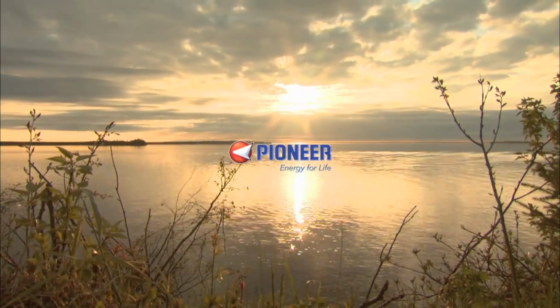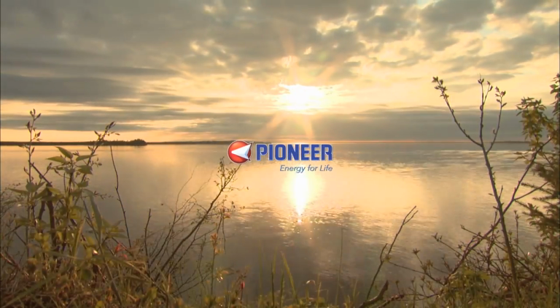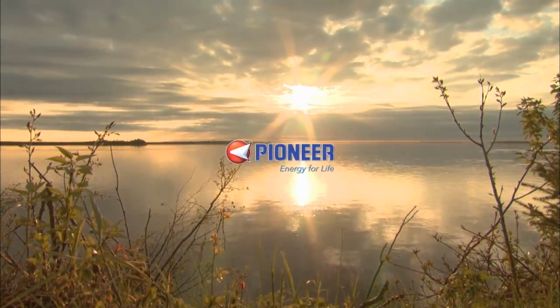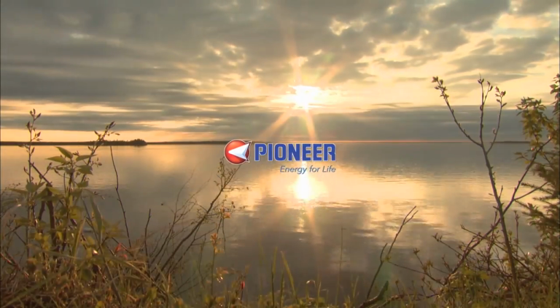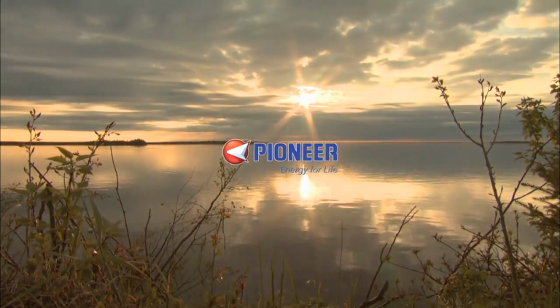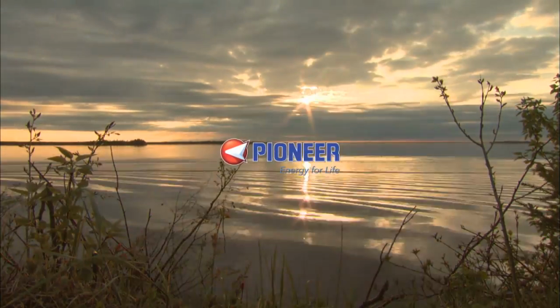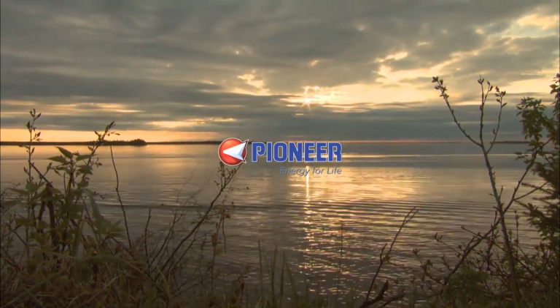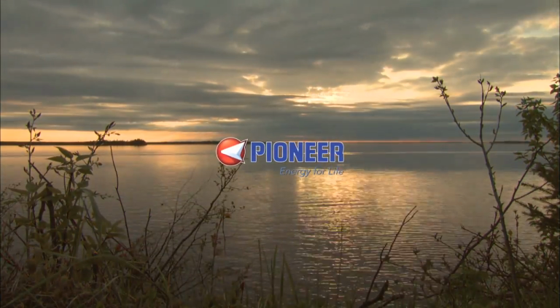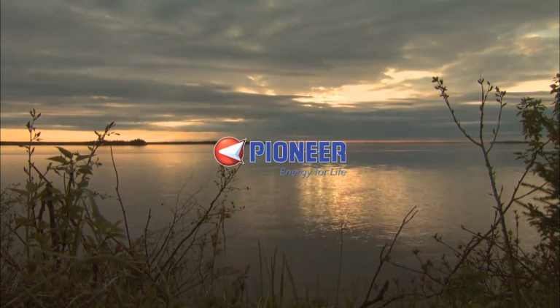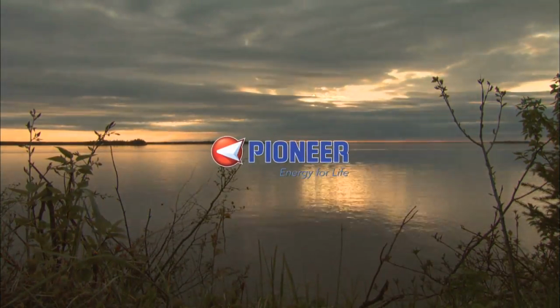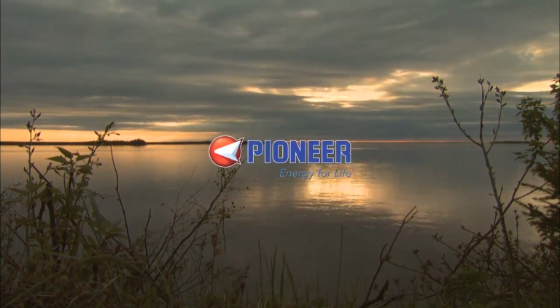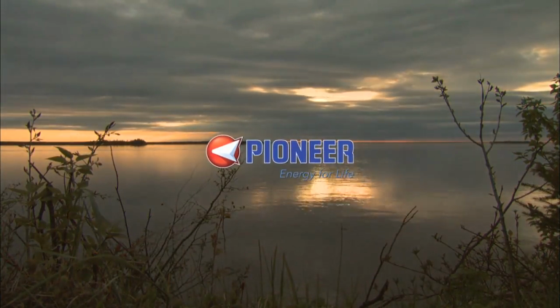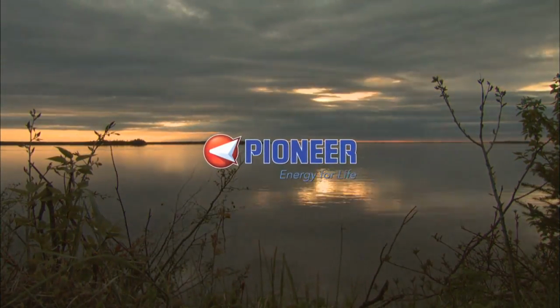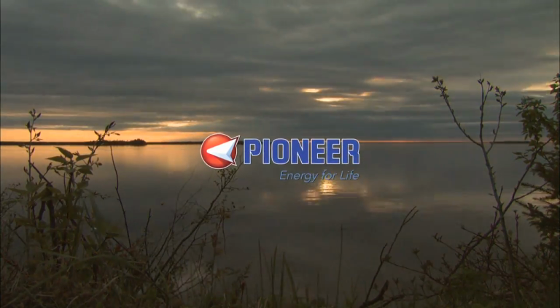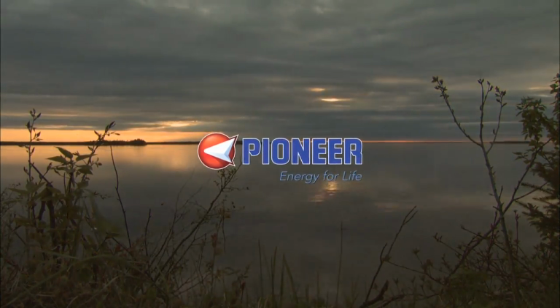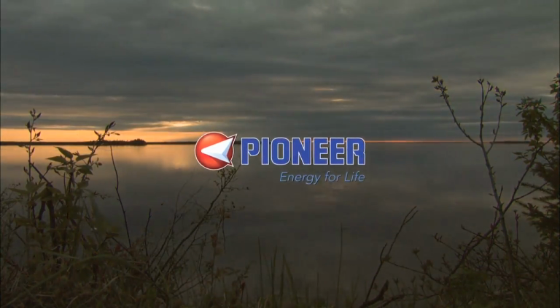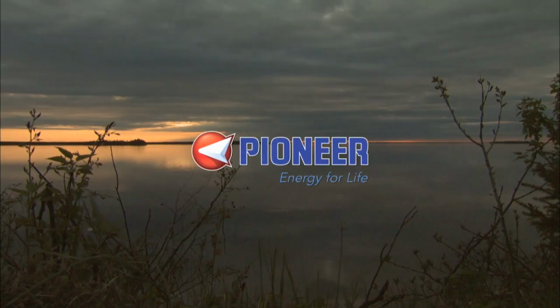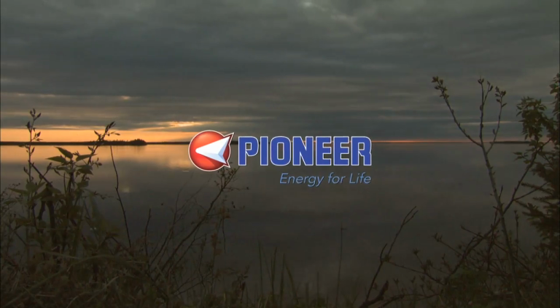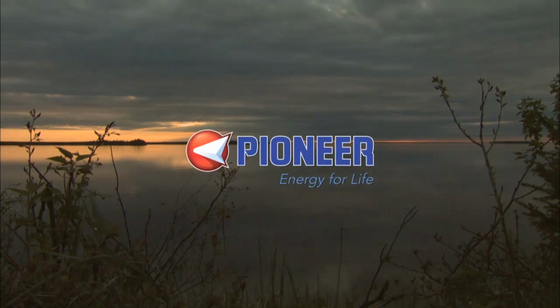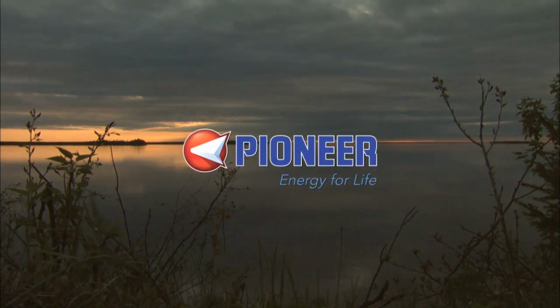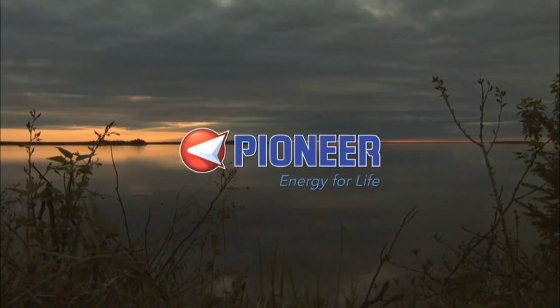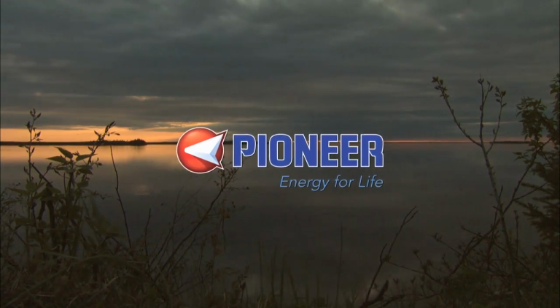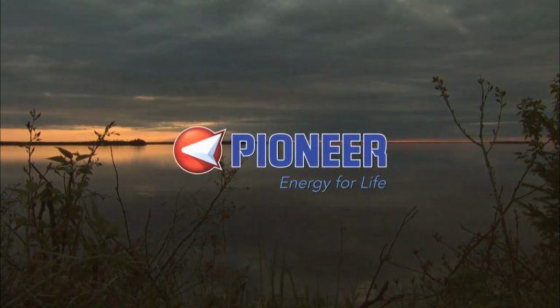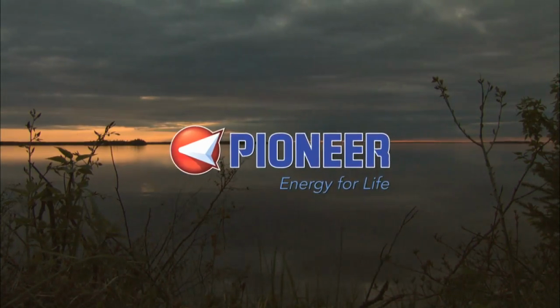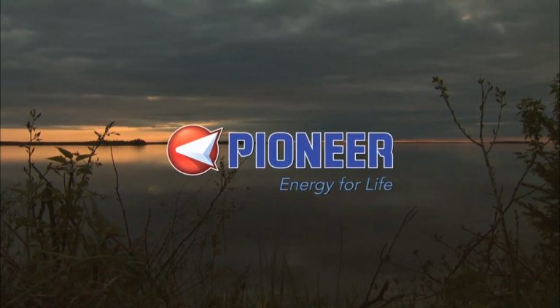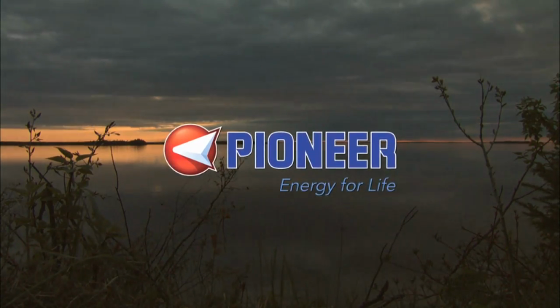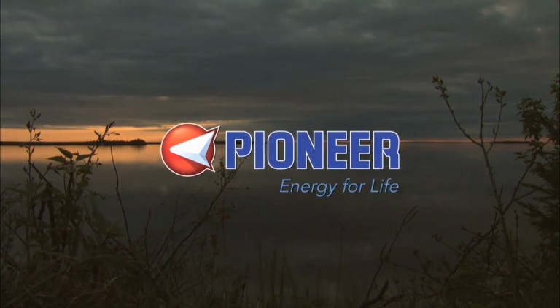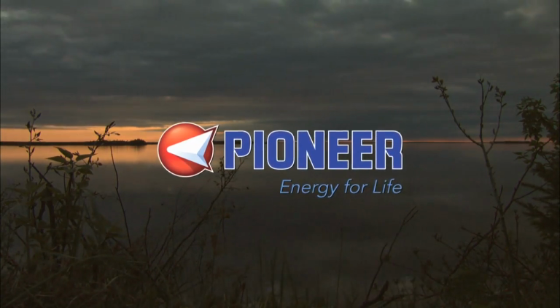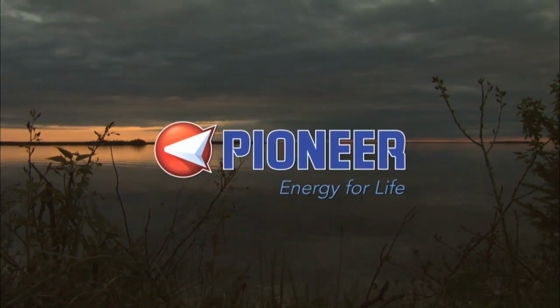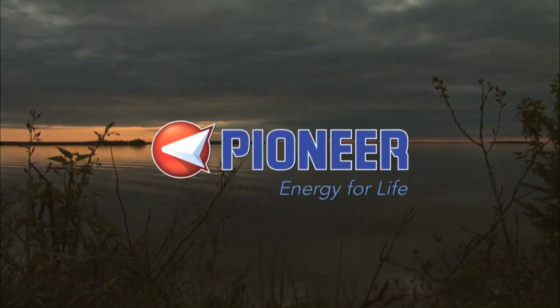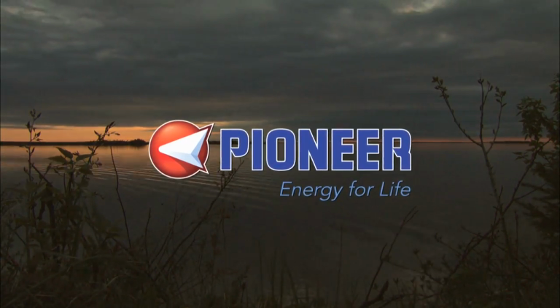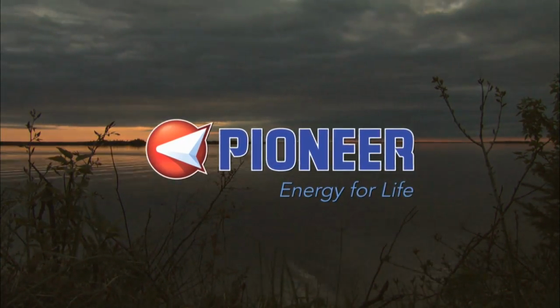Closed captioning of this program is brought to you by Pioneers, energy for life.